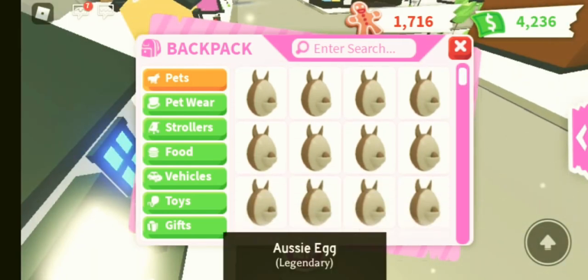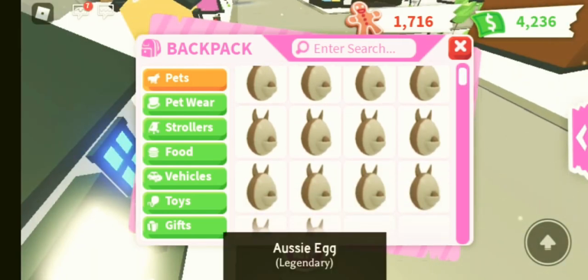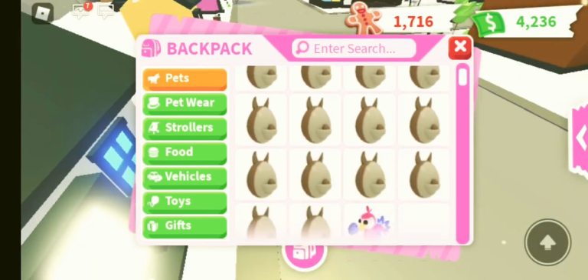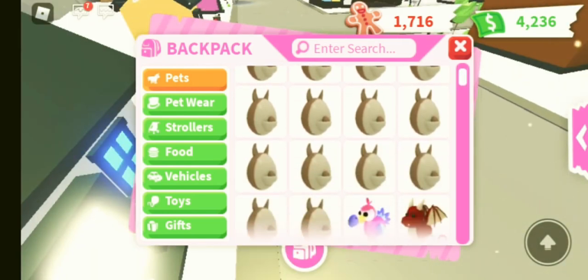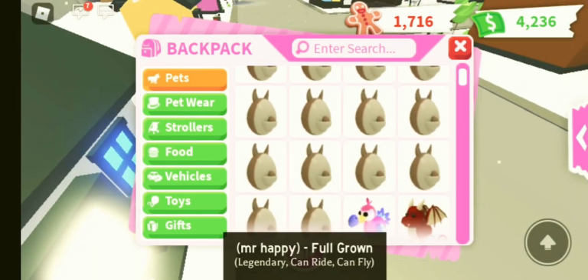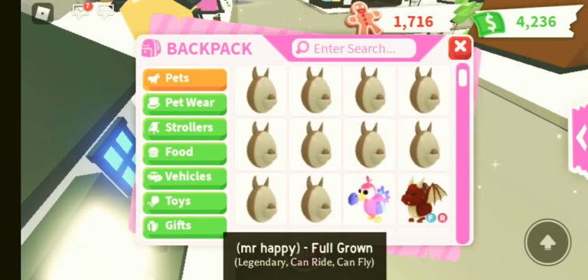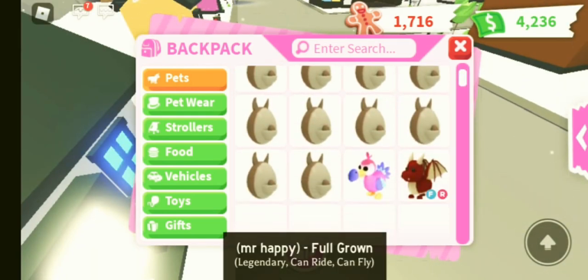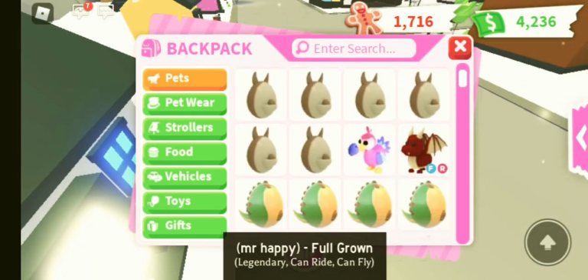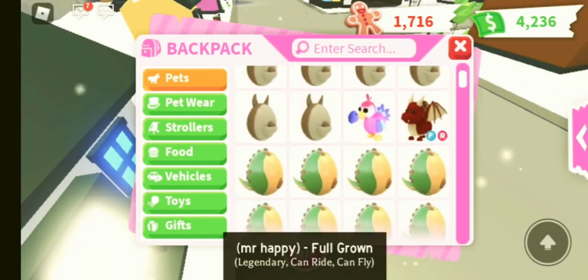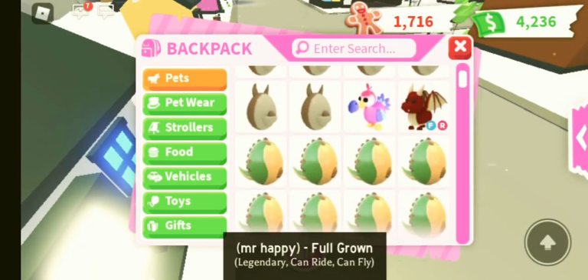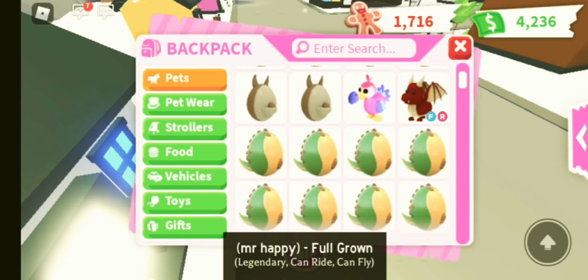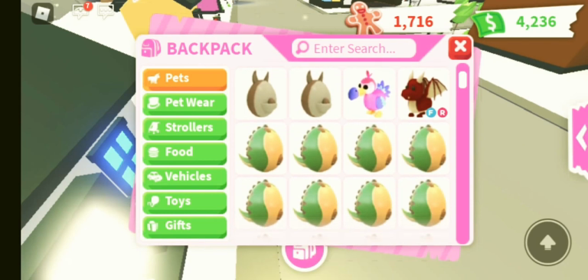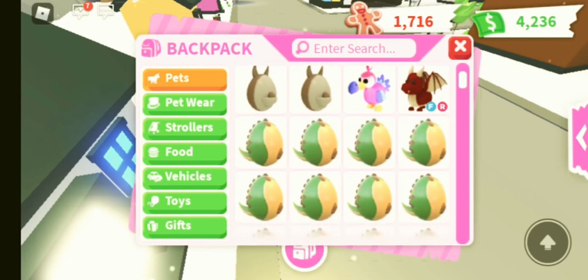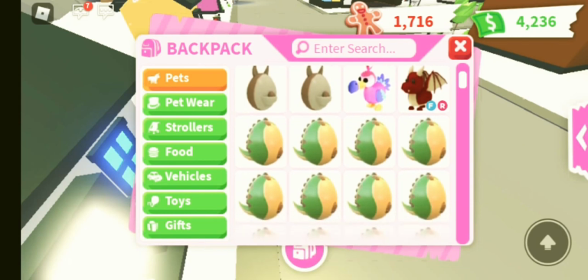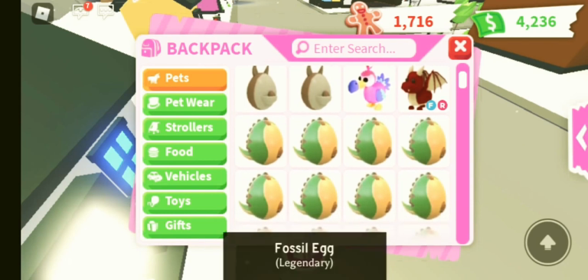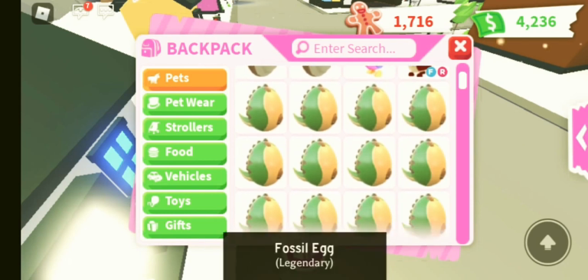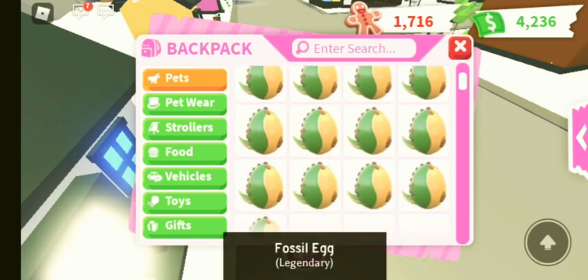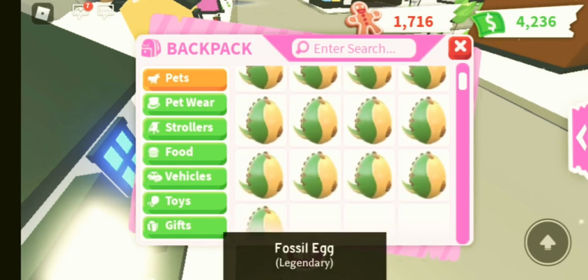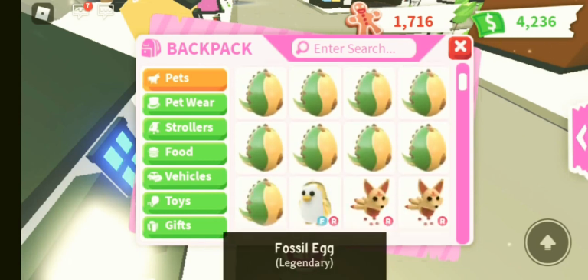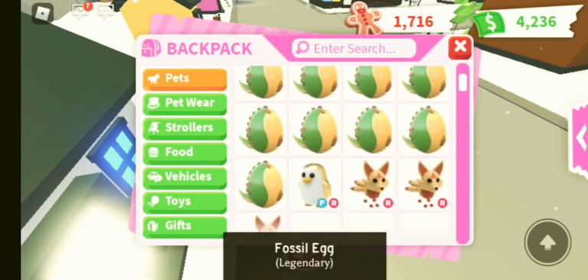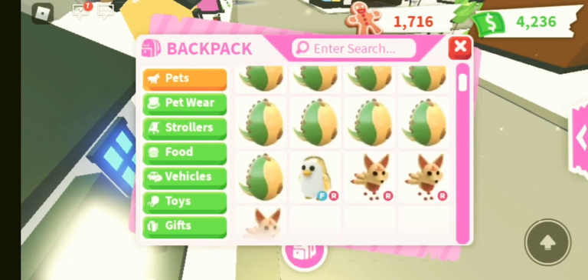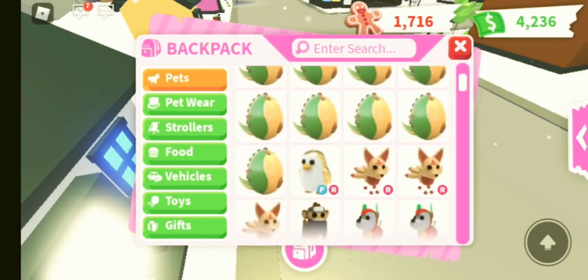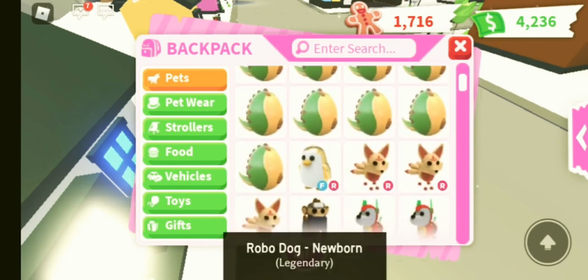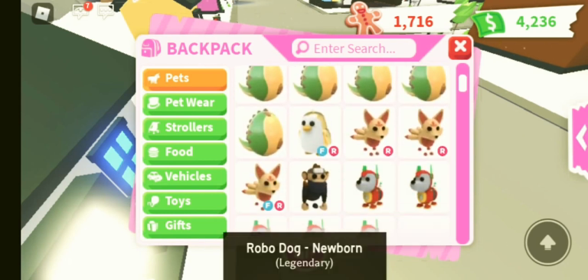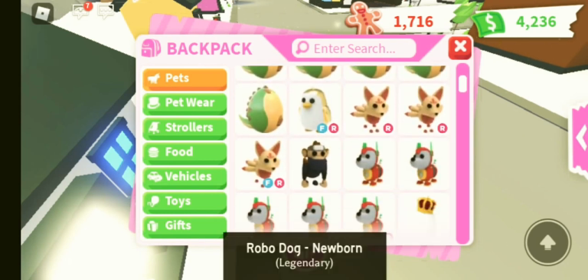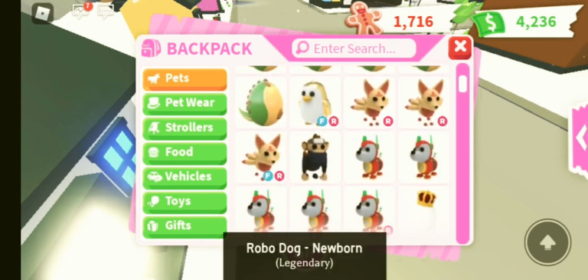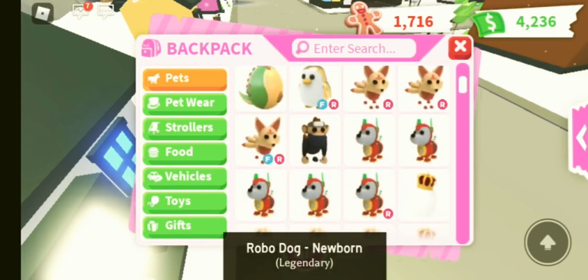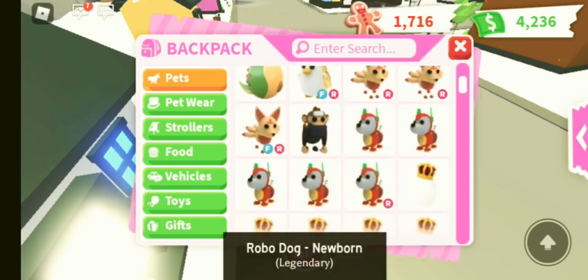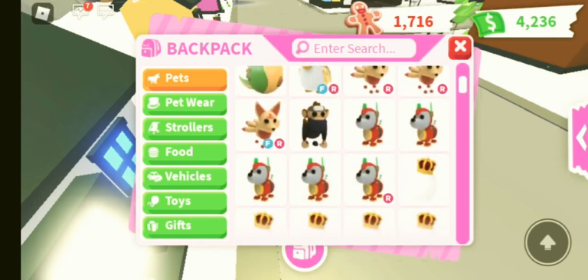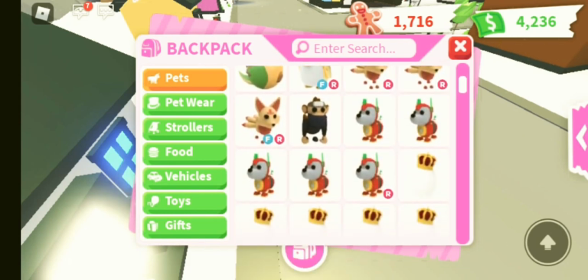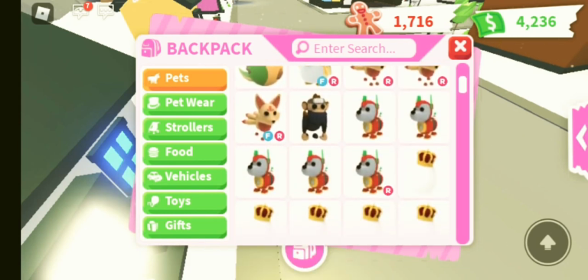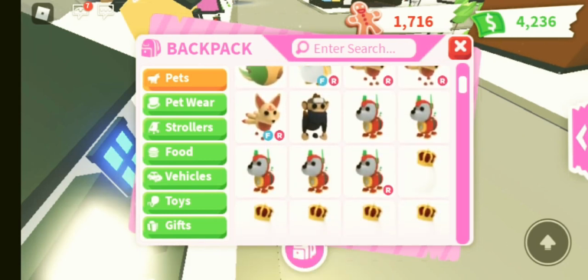So yeah, this is my inventory. I'm just going to kind of be showing you and I might touch upon a few things.